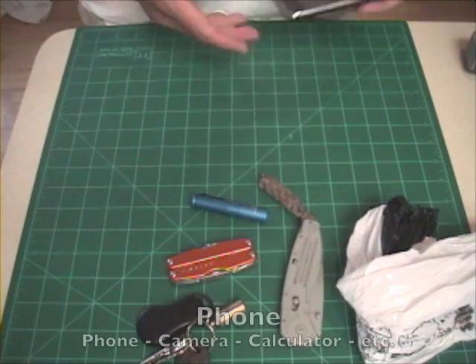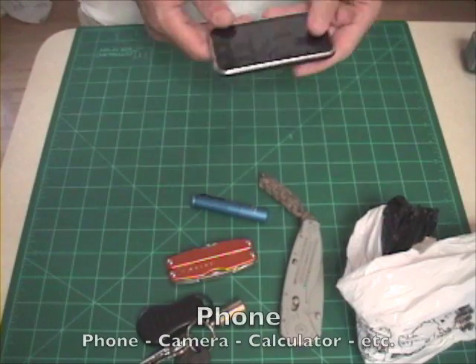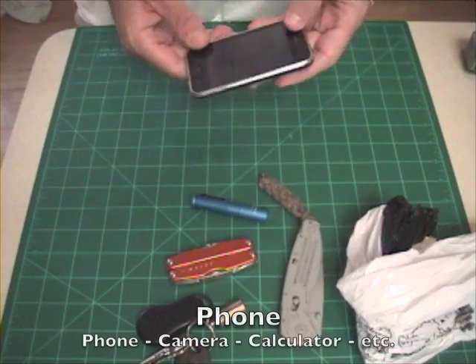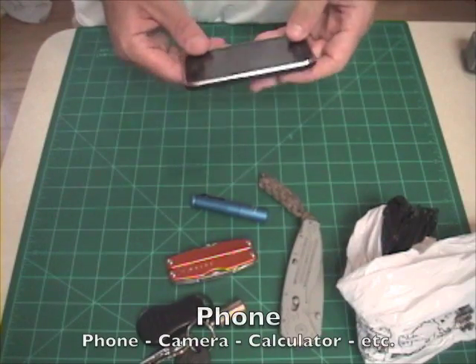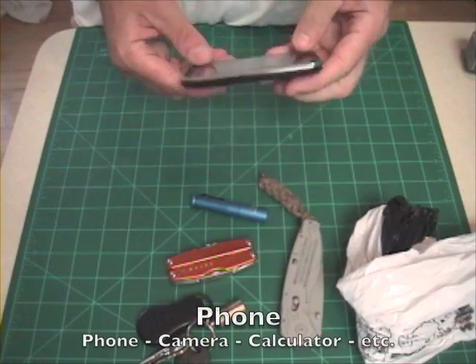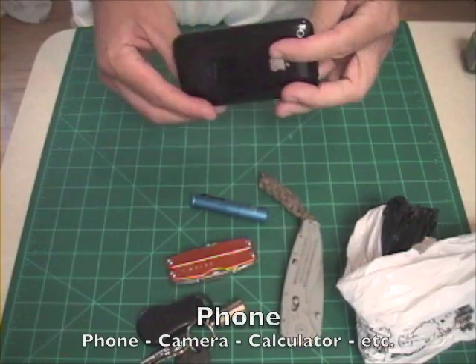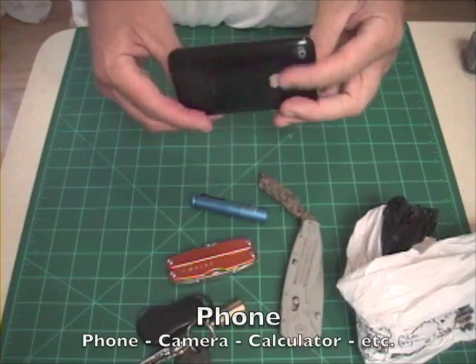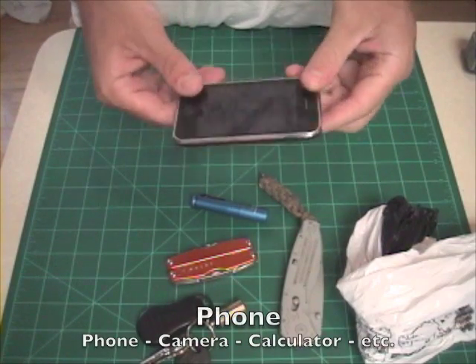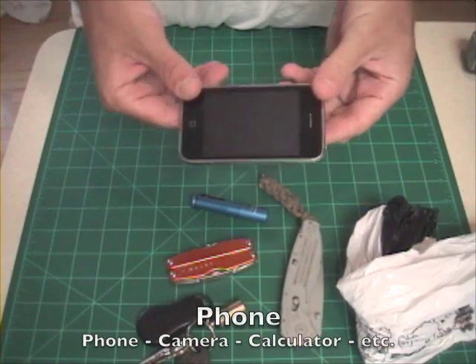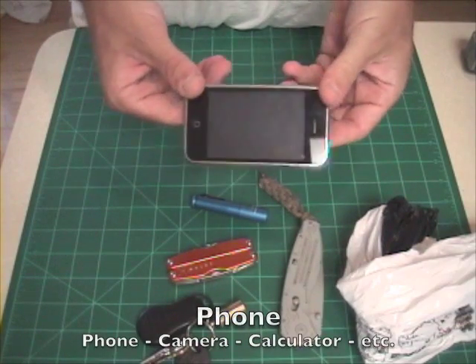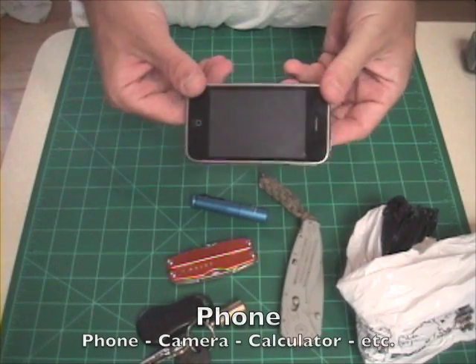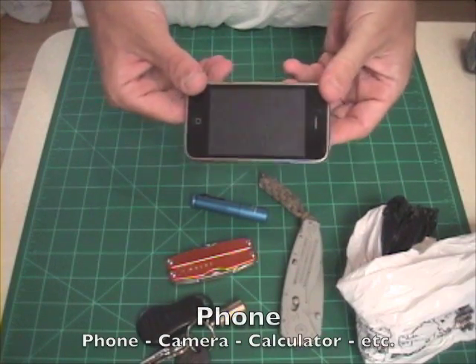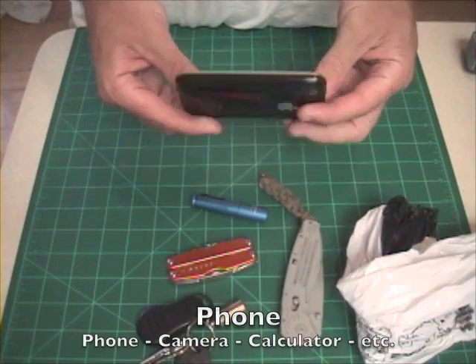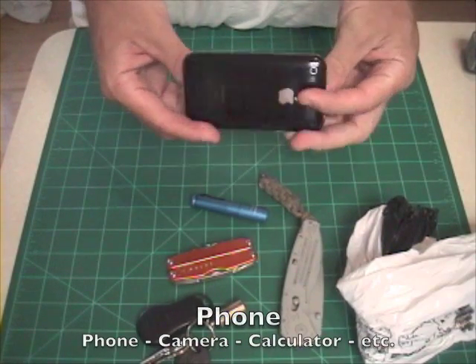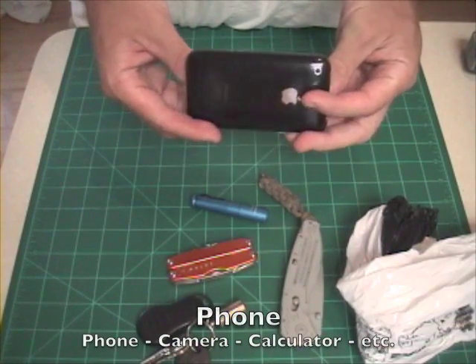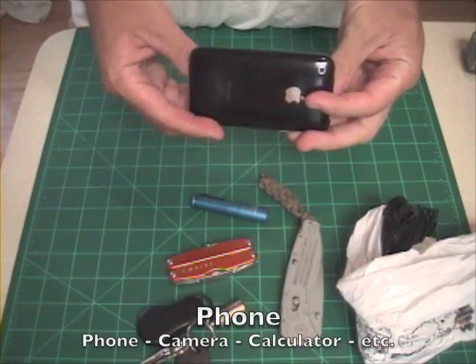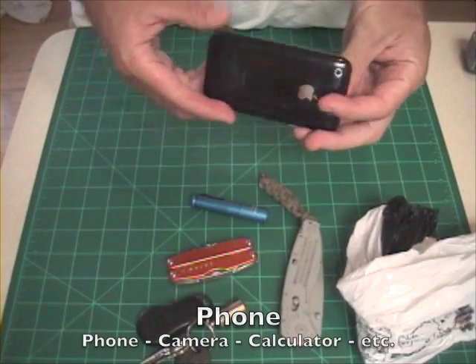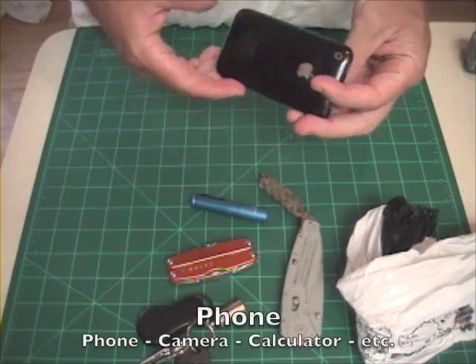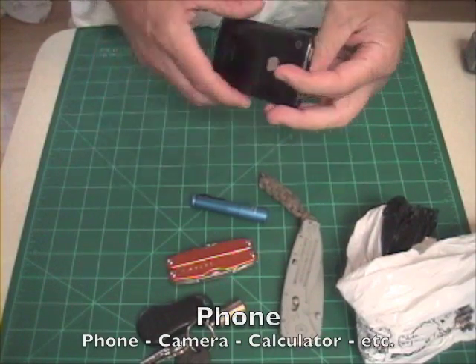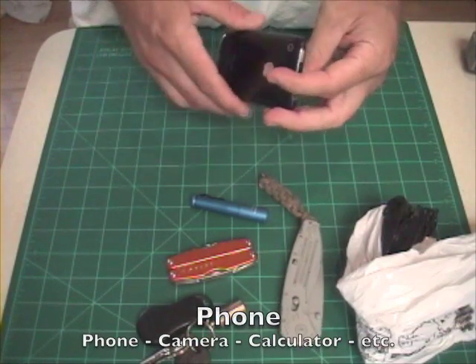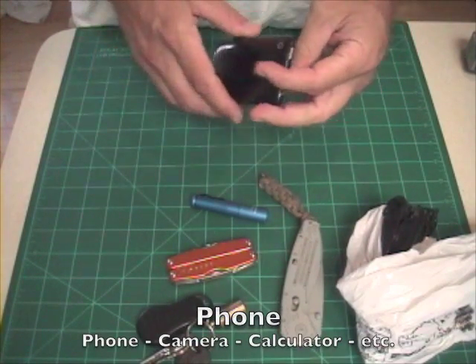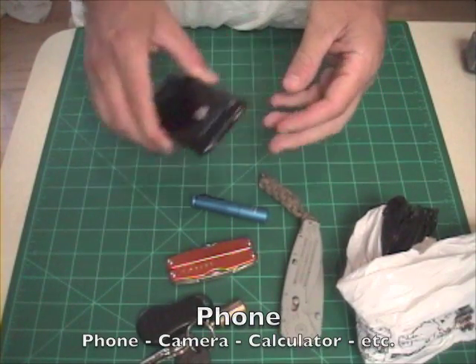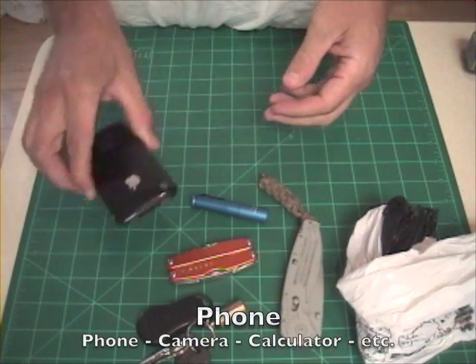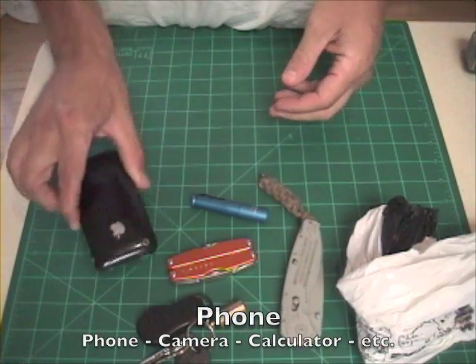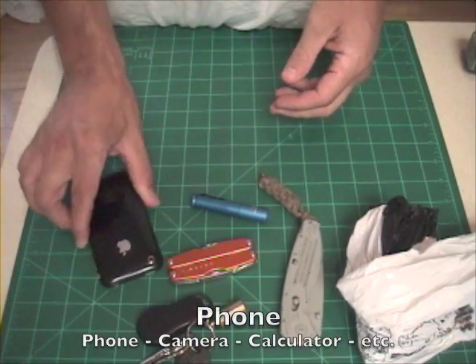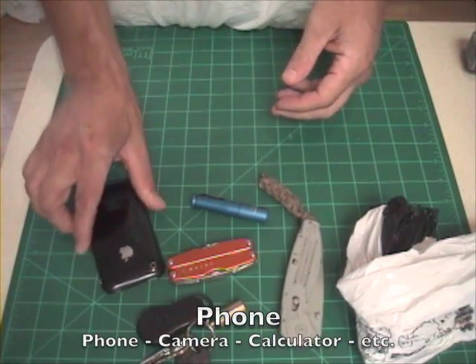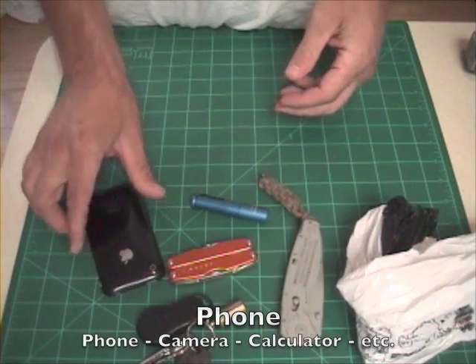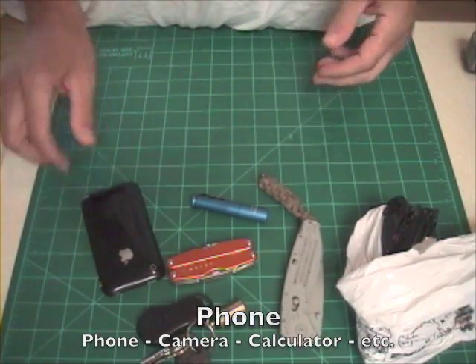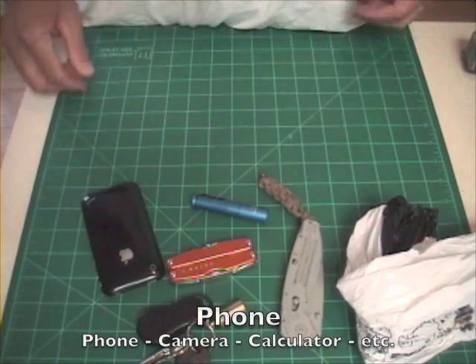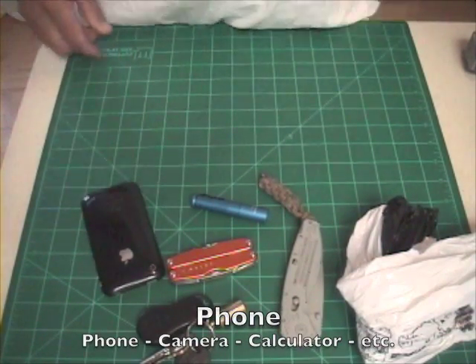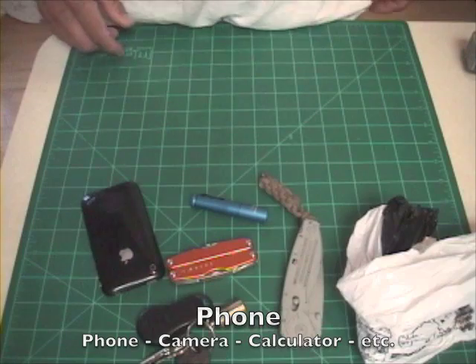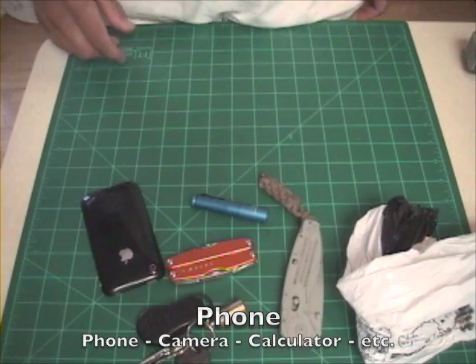Phones are more than phones these days. This one is my day timer, my camera, my calculator, whatever.